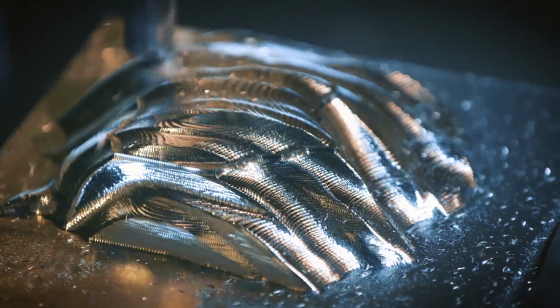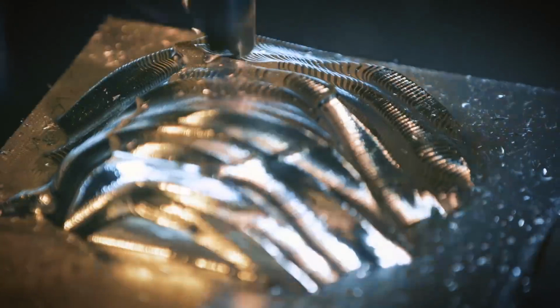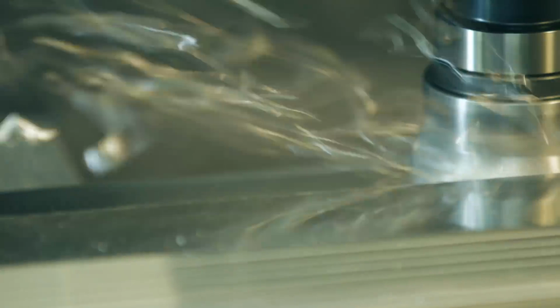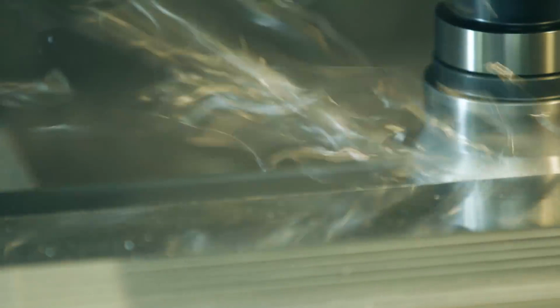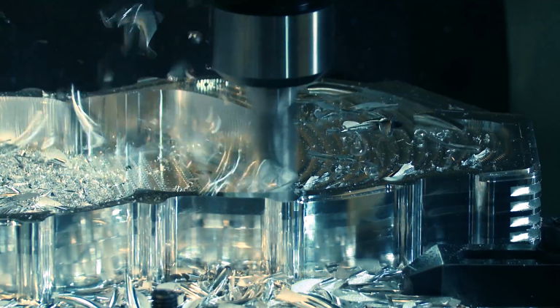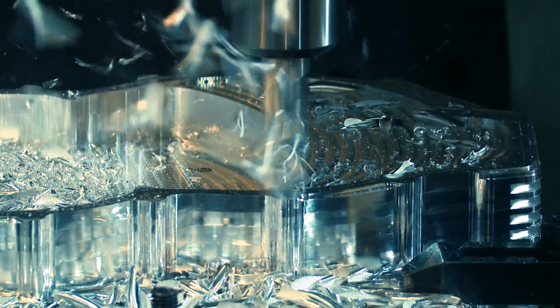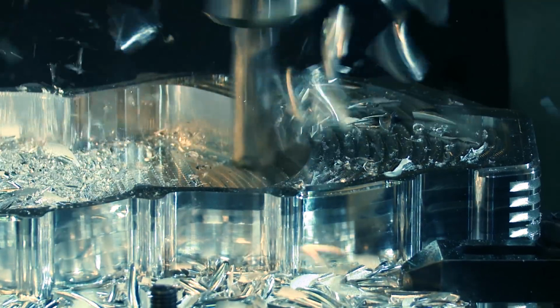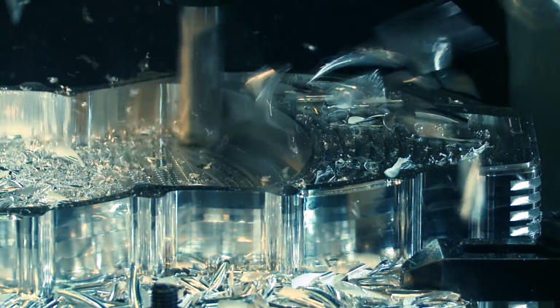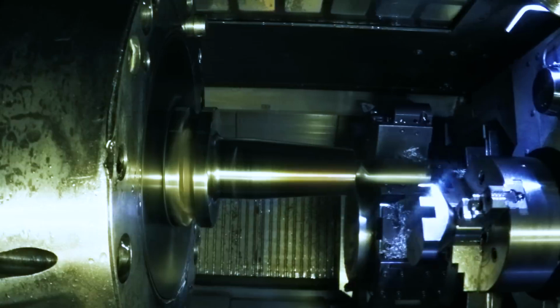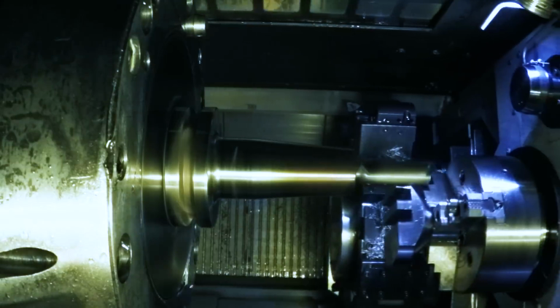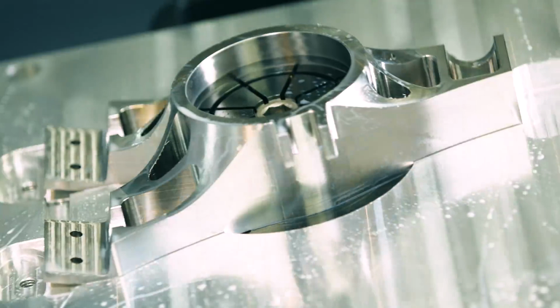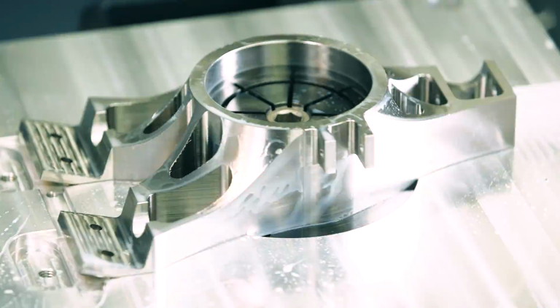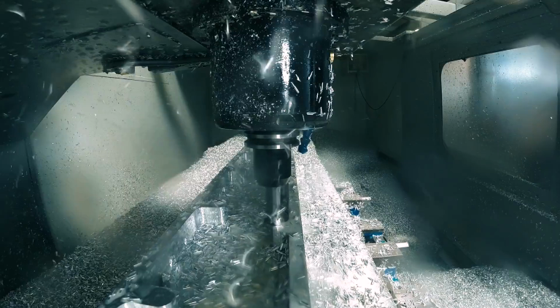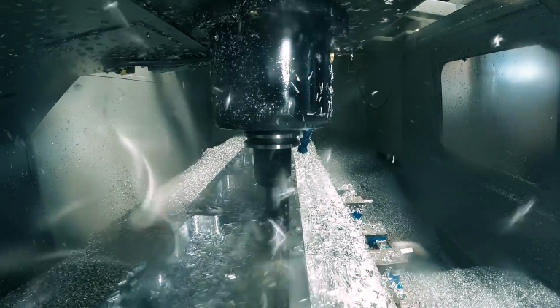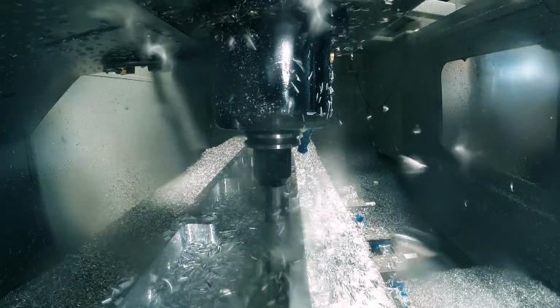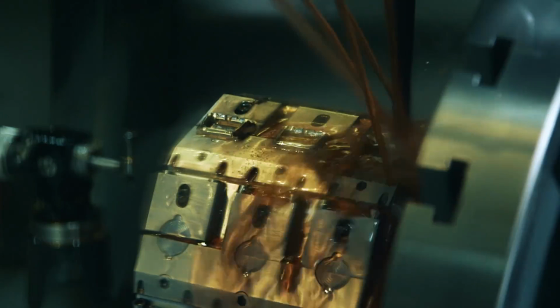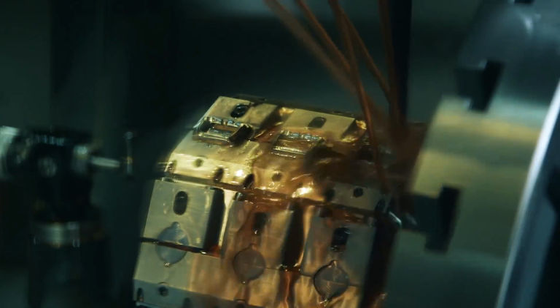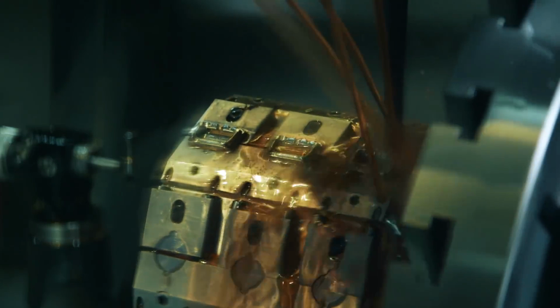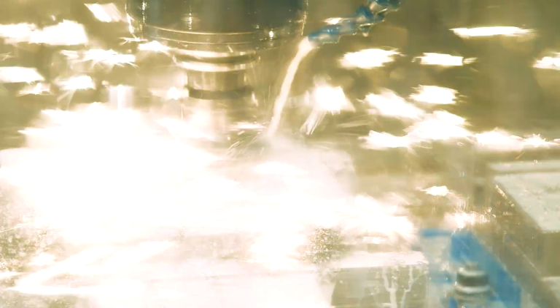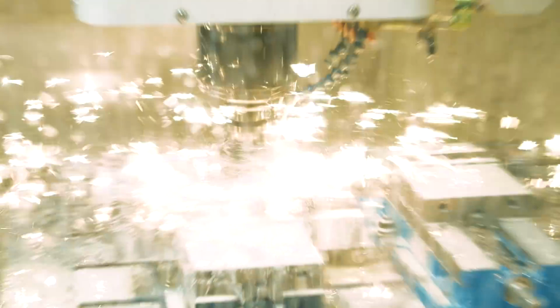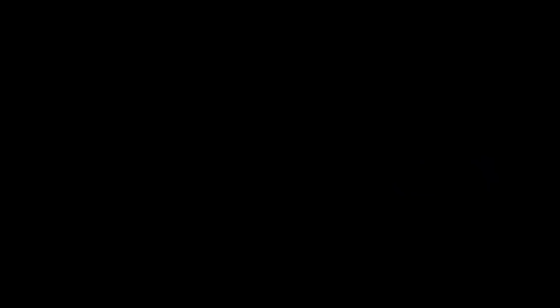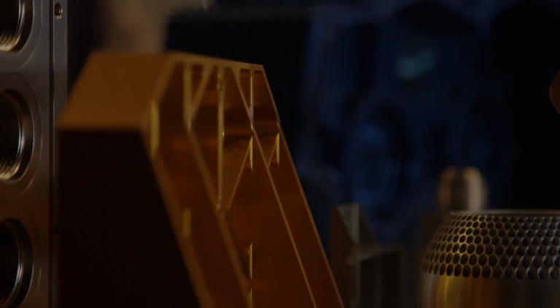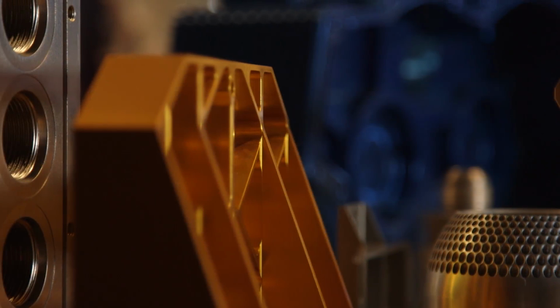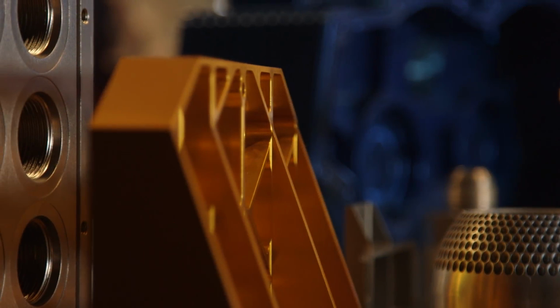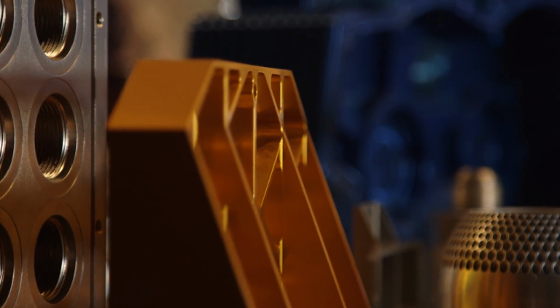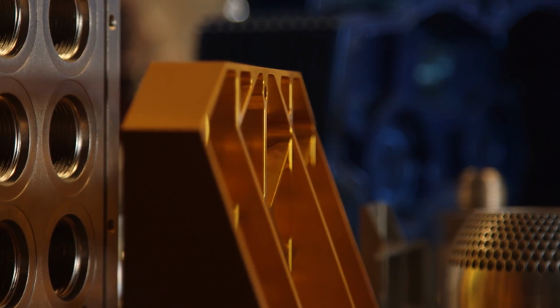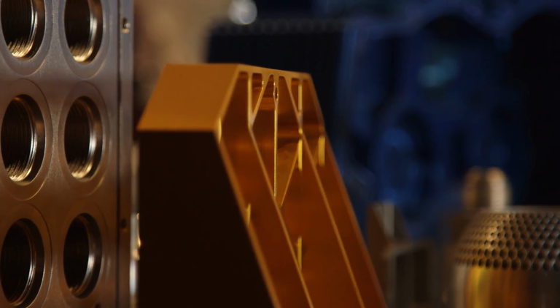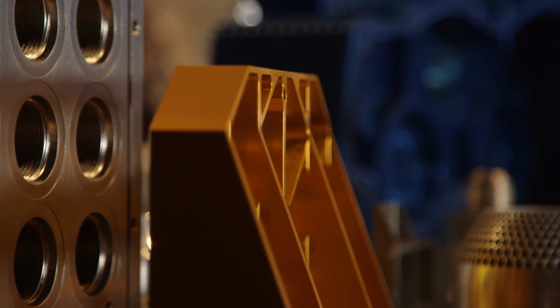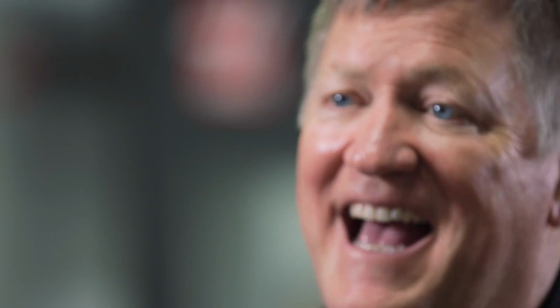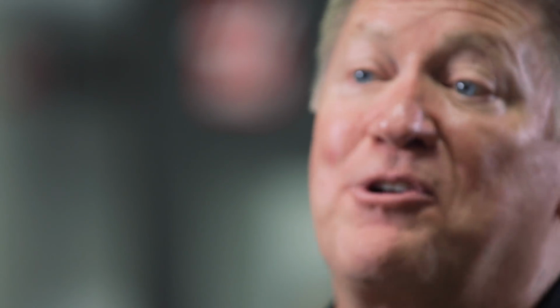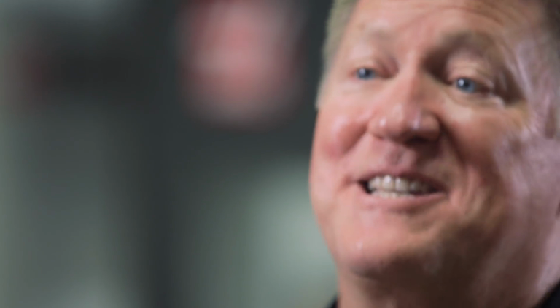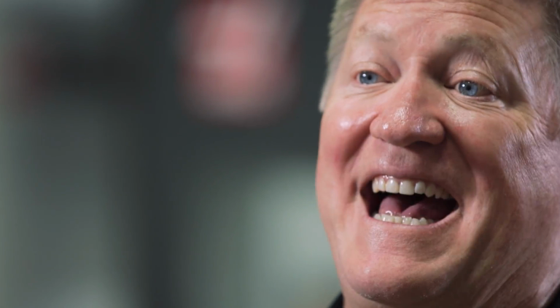And later on, that part might be on a spaceship. How cool is that?